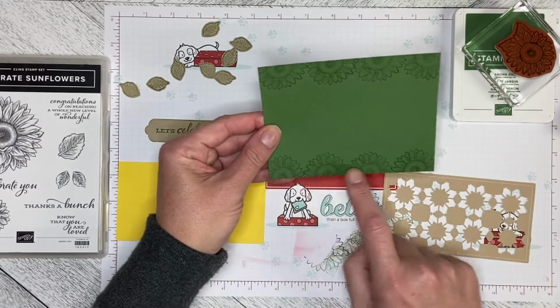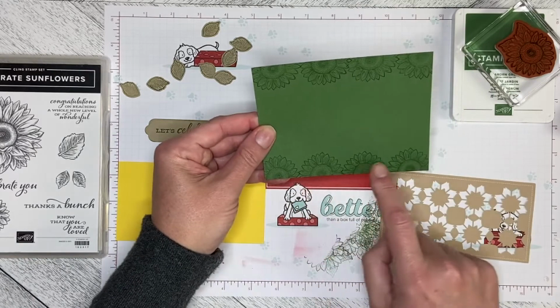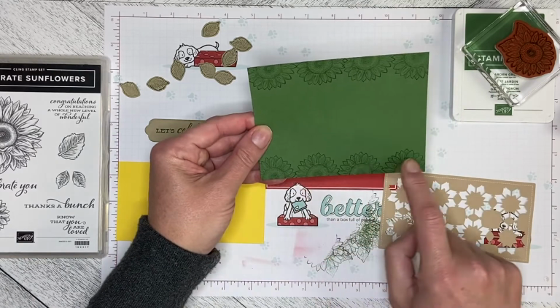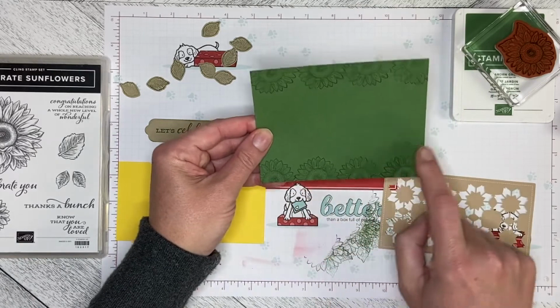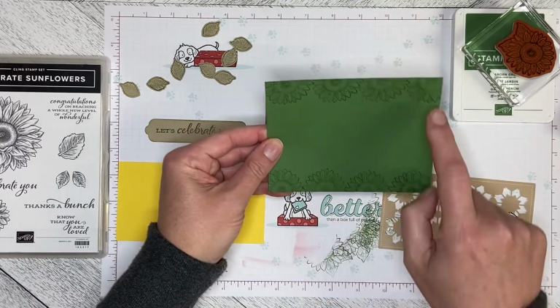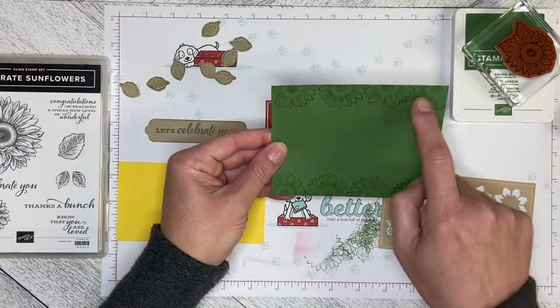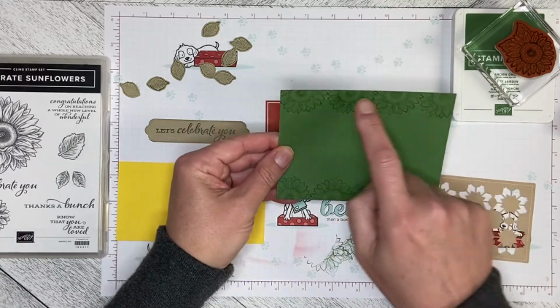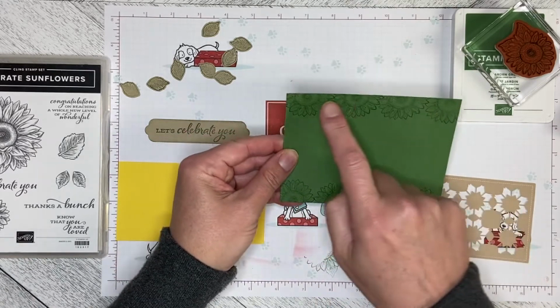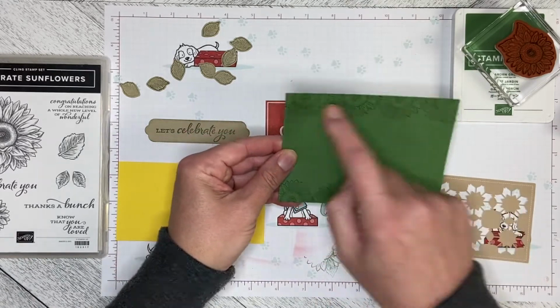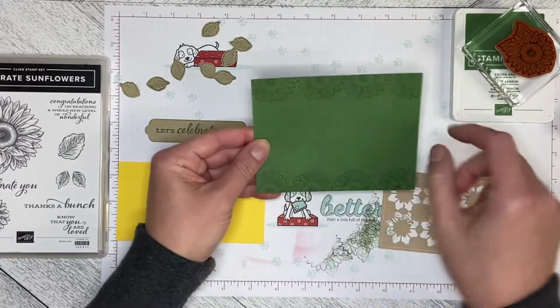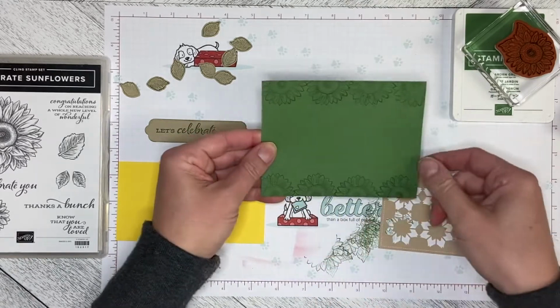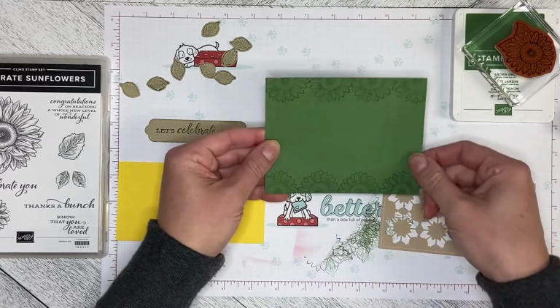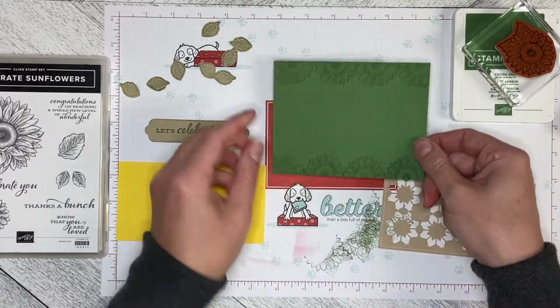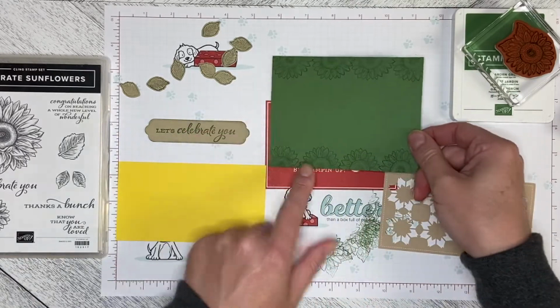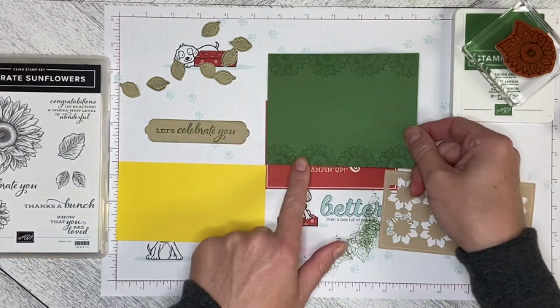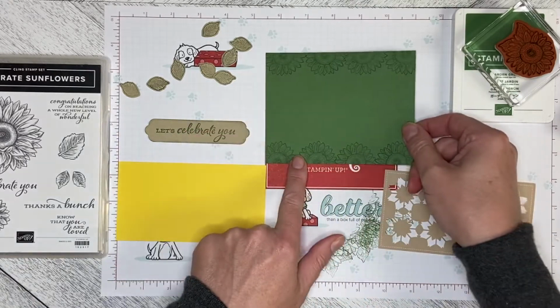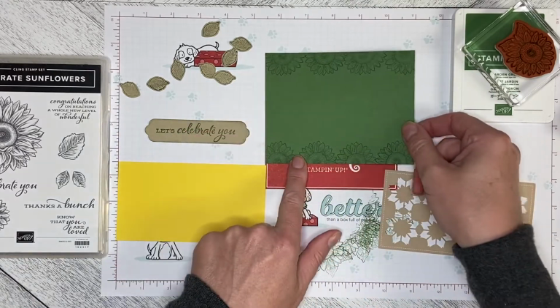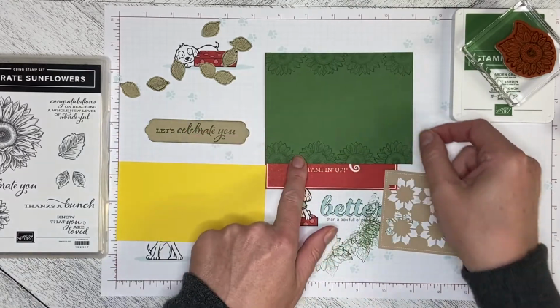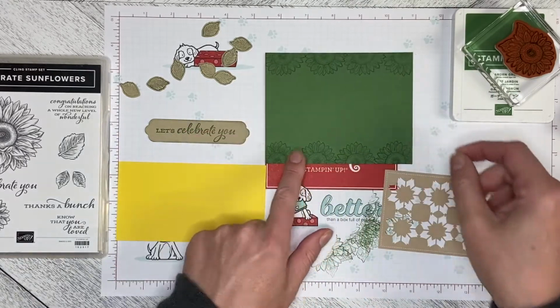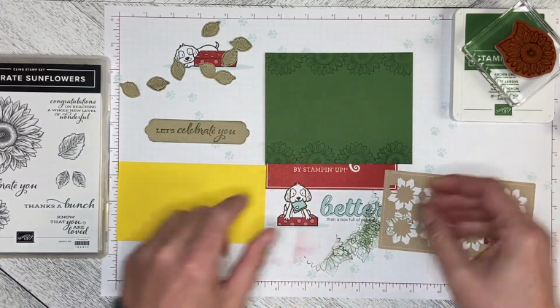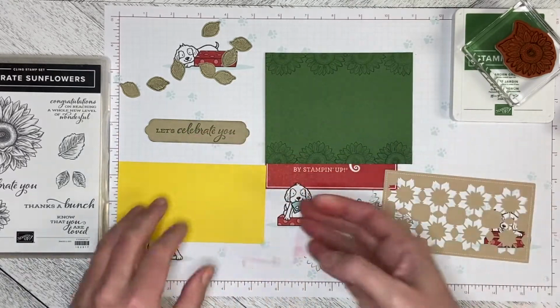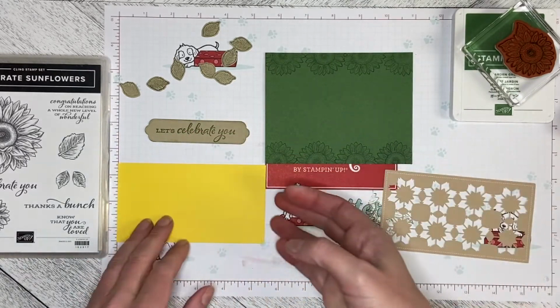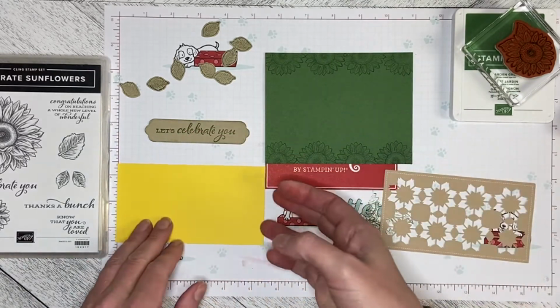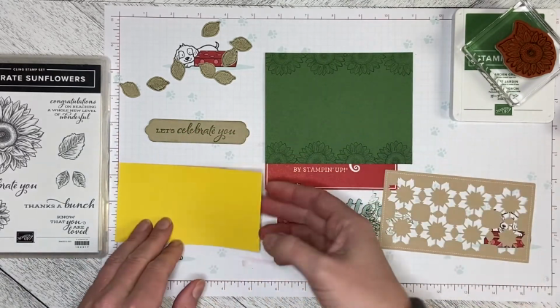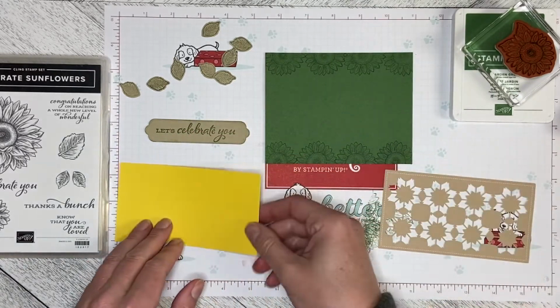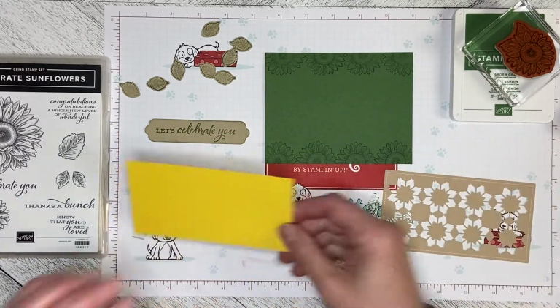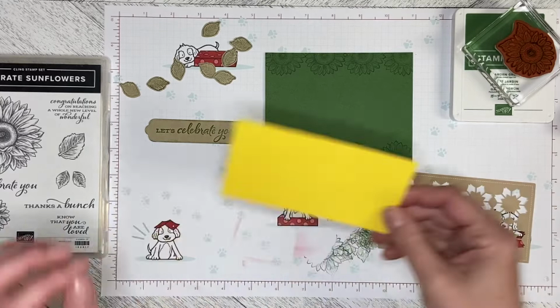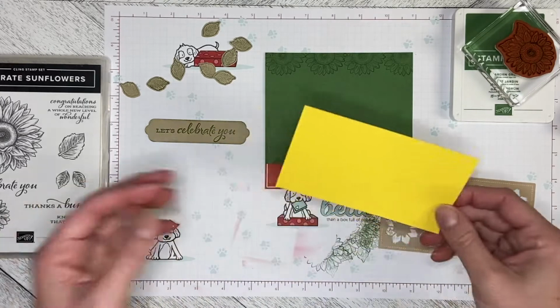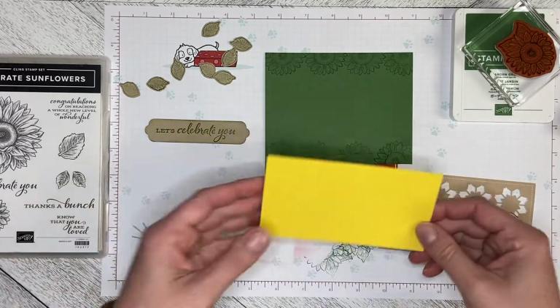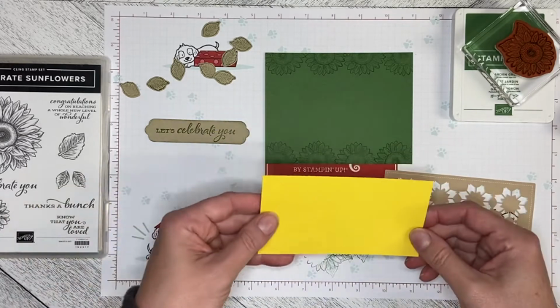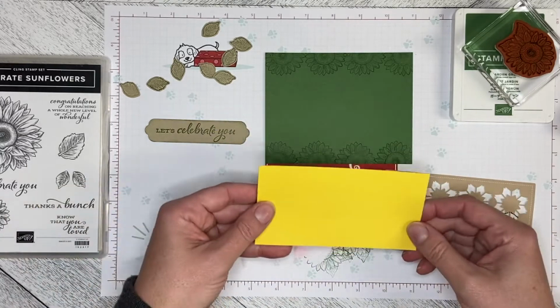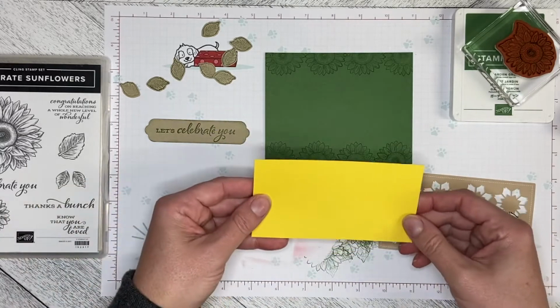I stamped just around the edge like that. And here's where the magic happens.